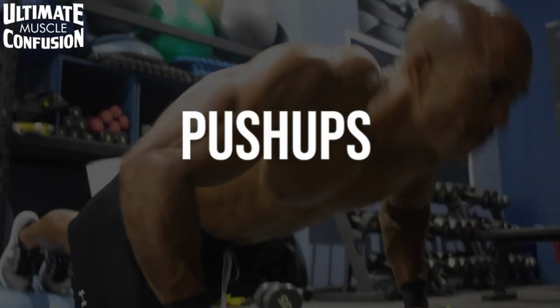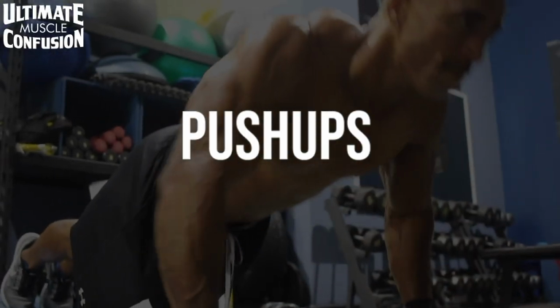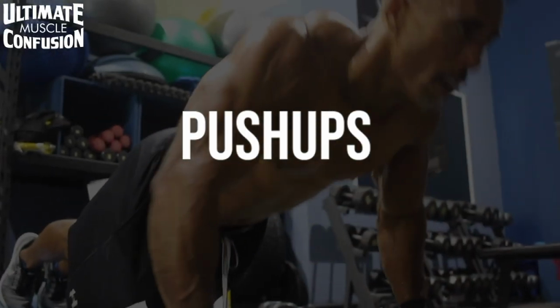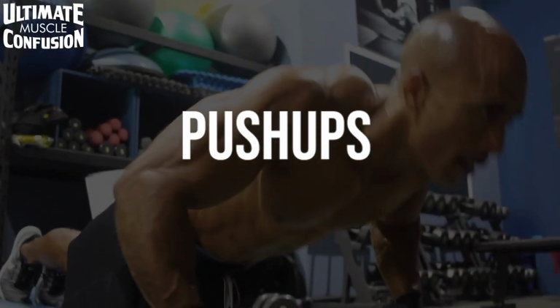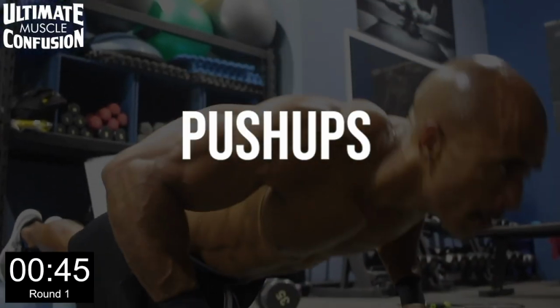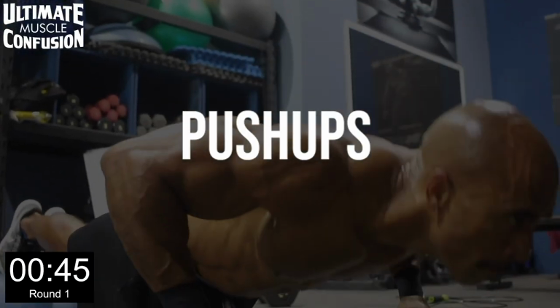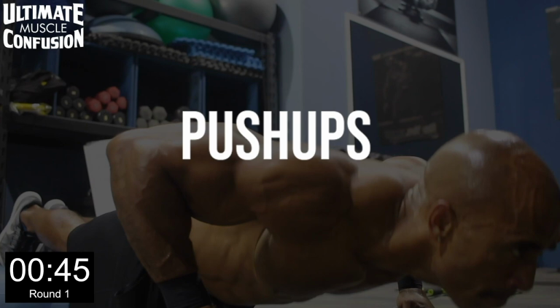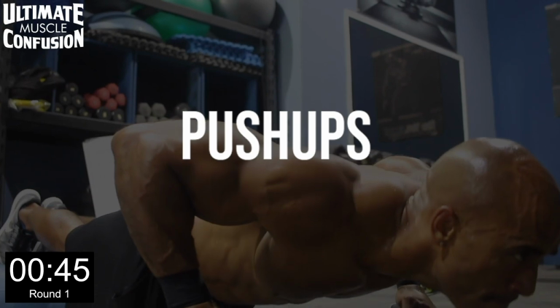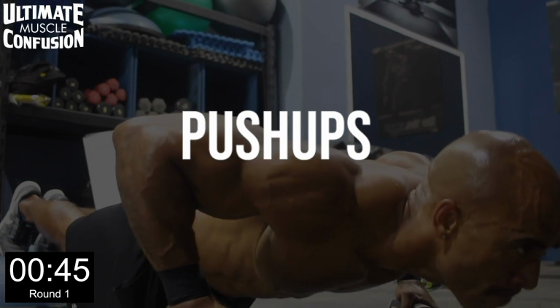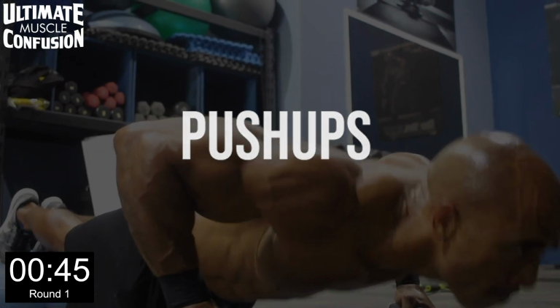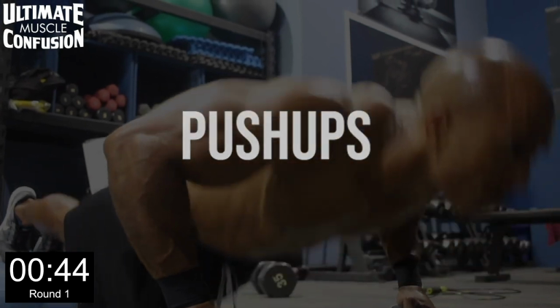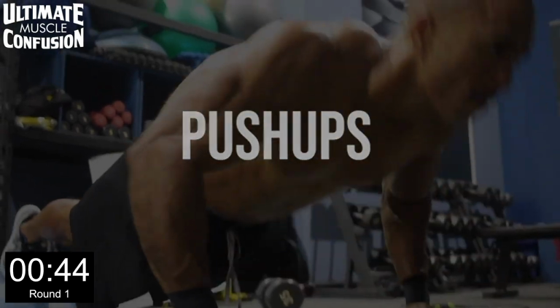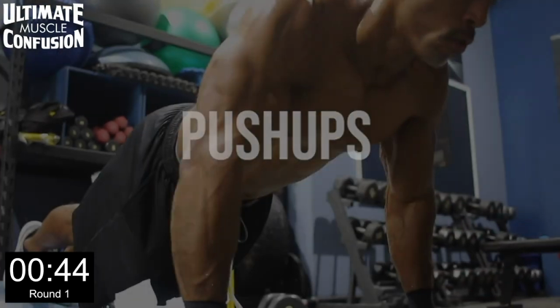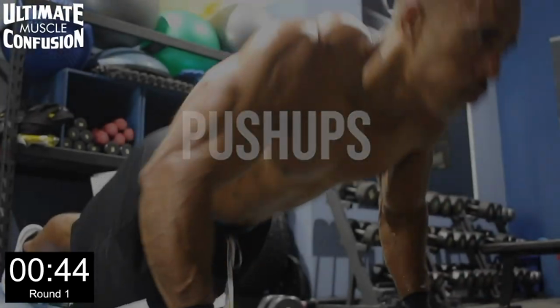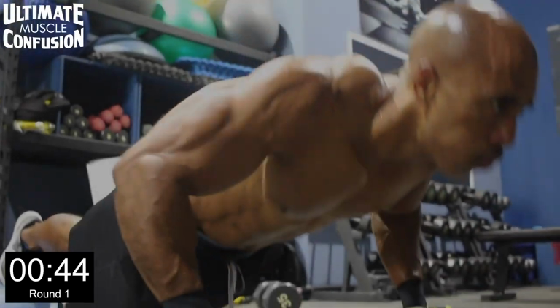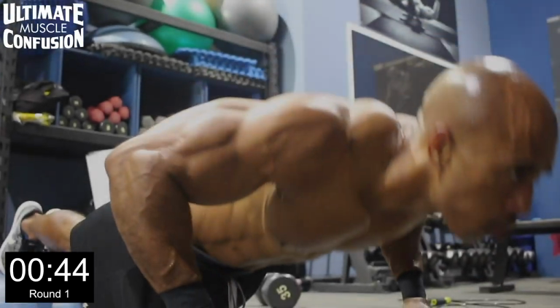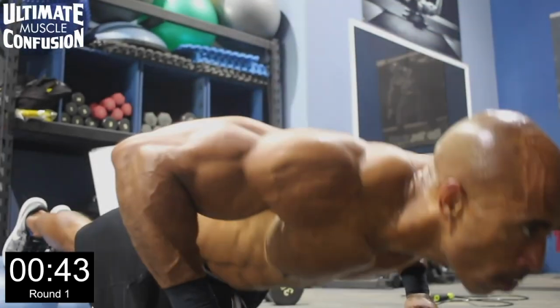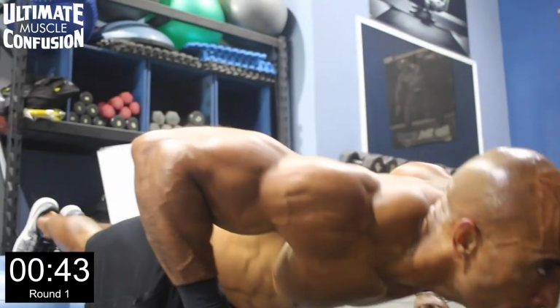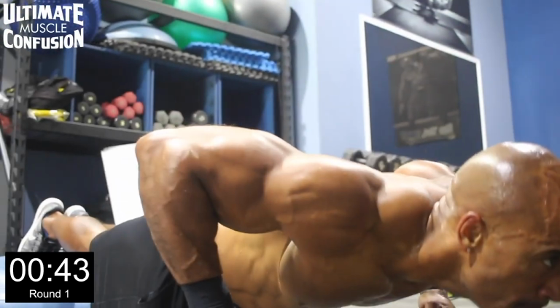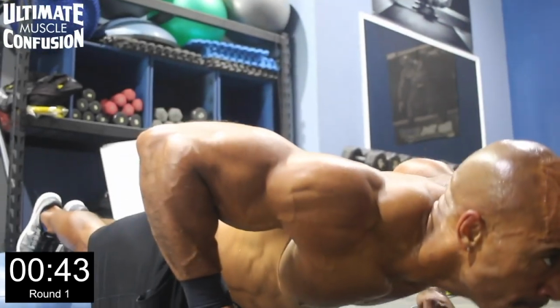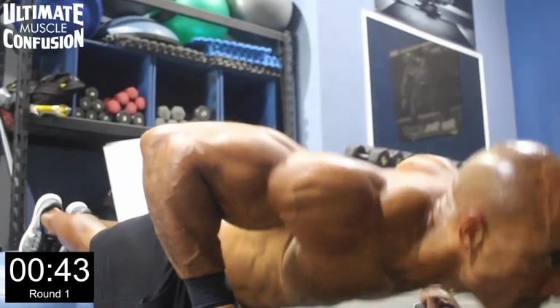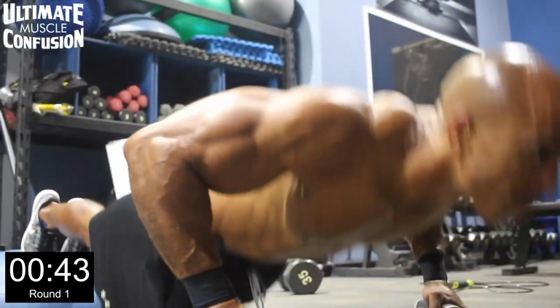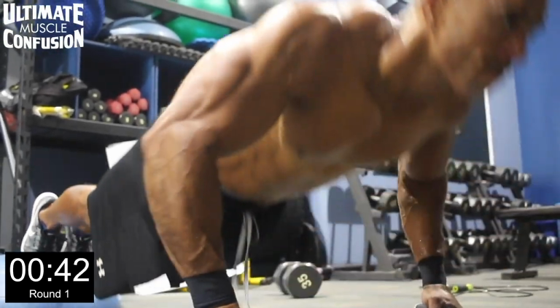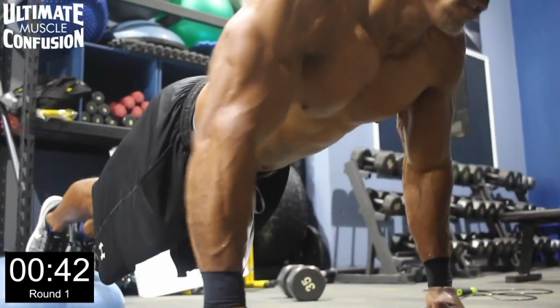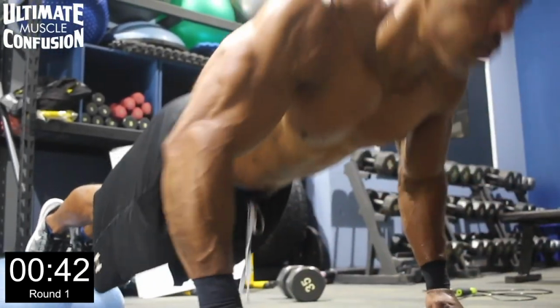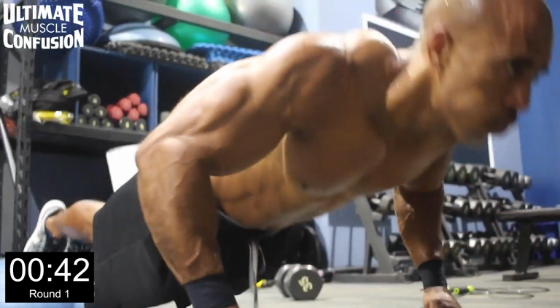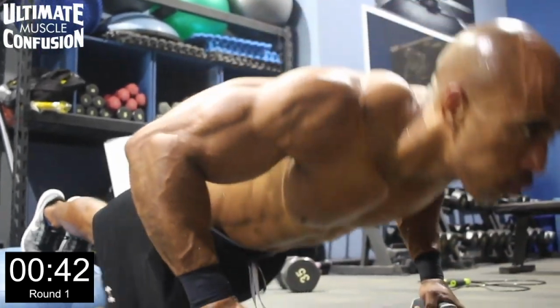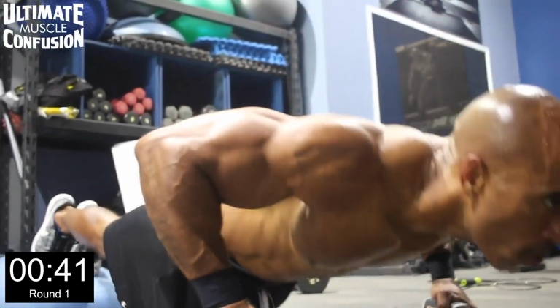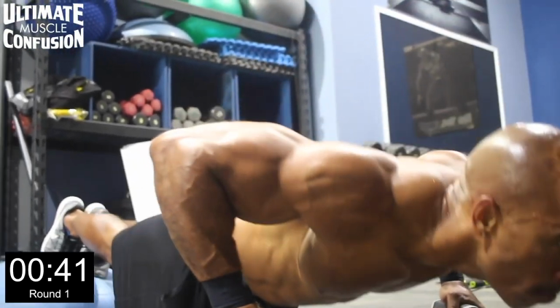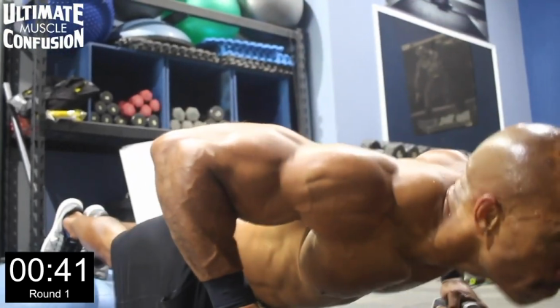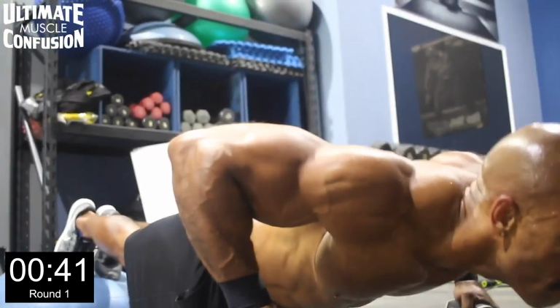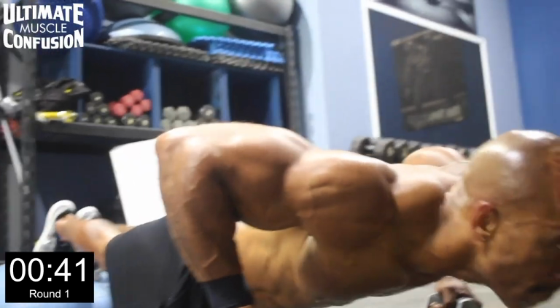All right, guys, bench hops. Here we go. One of my favorite cardiovascular and surprisingly core workouts.